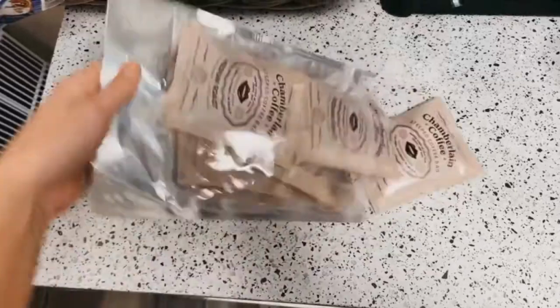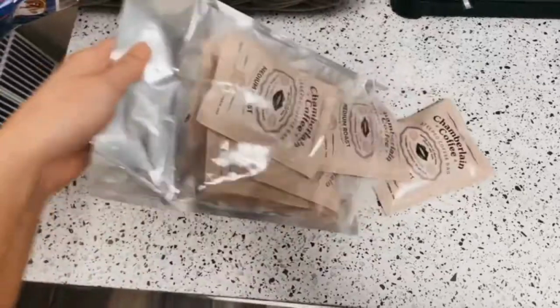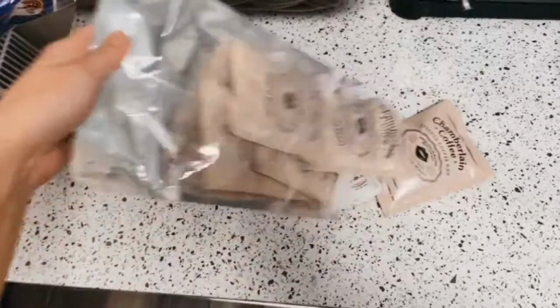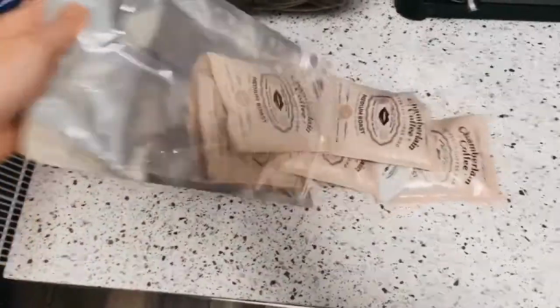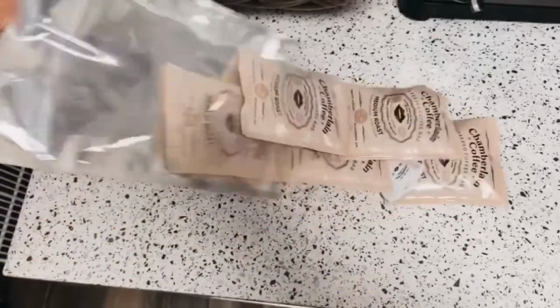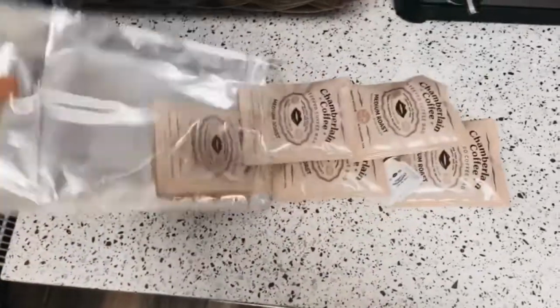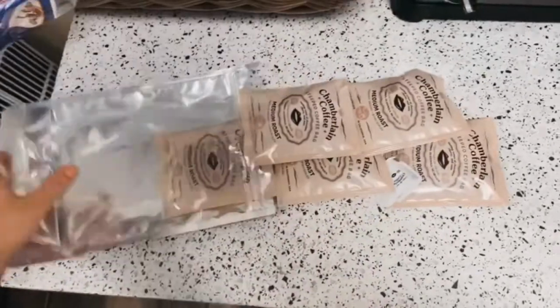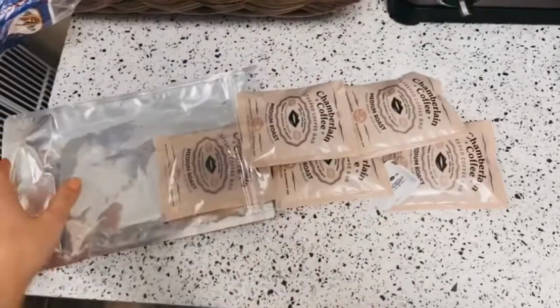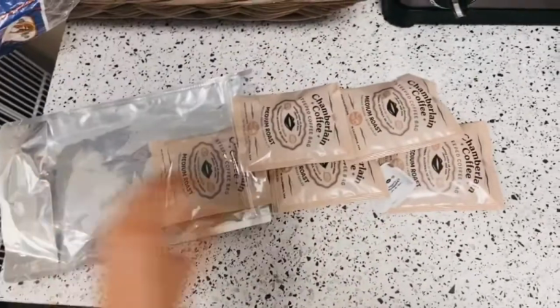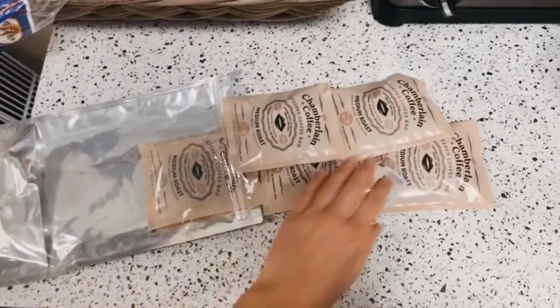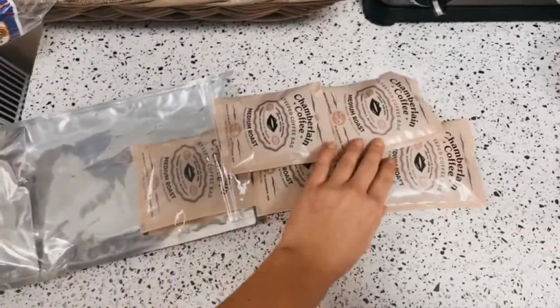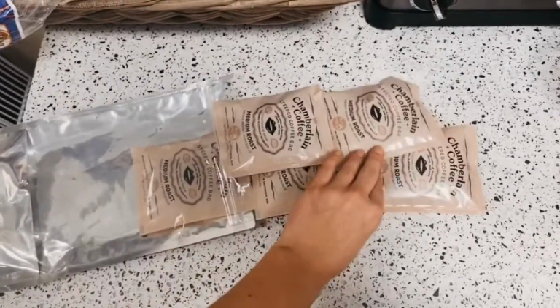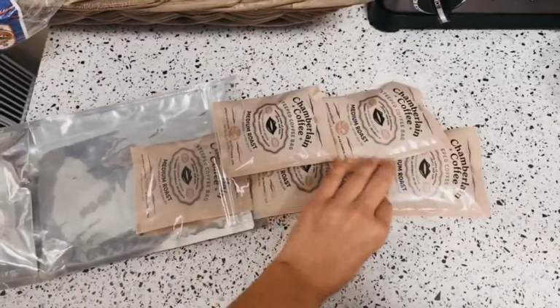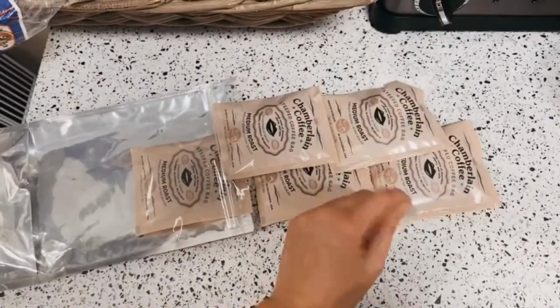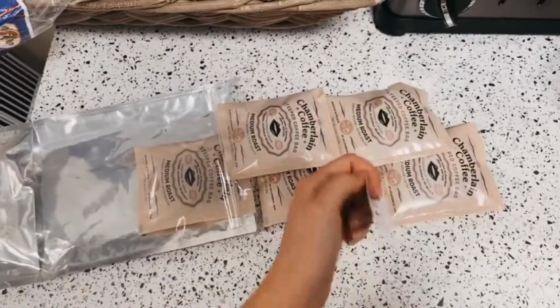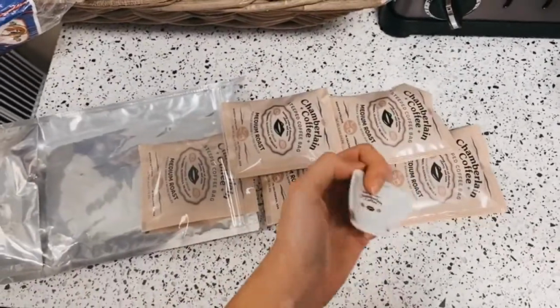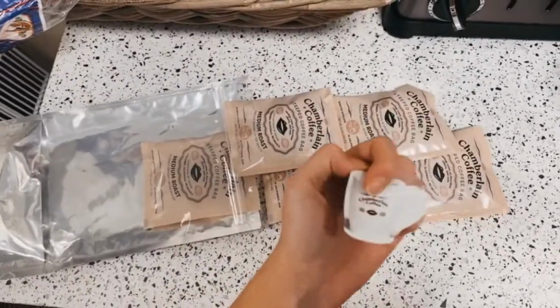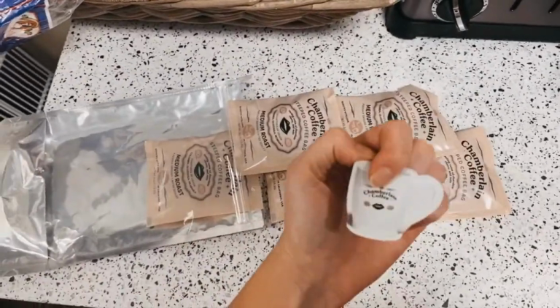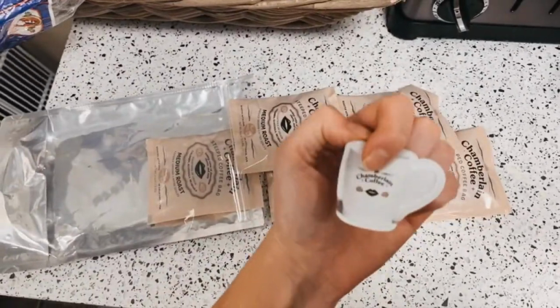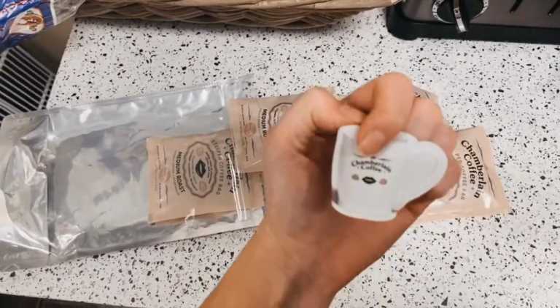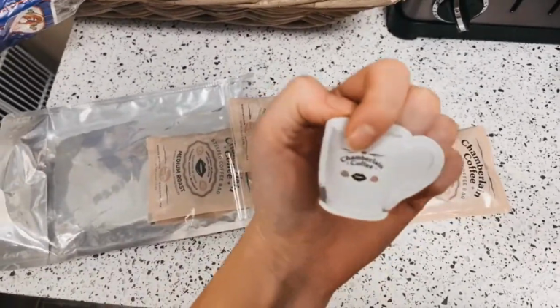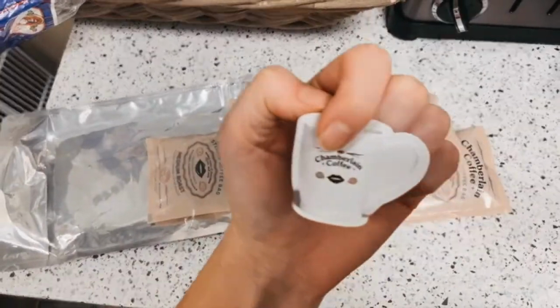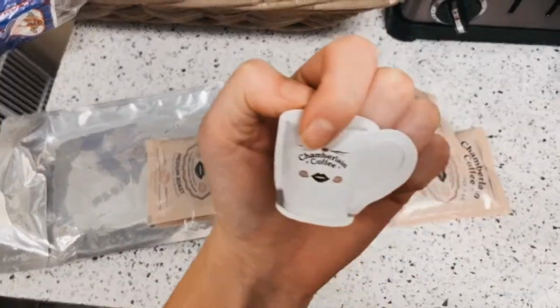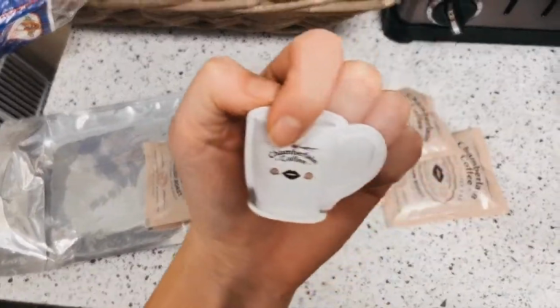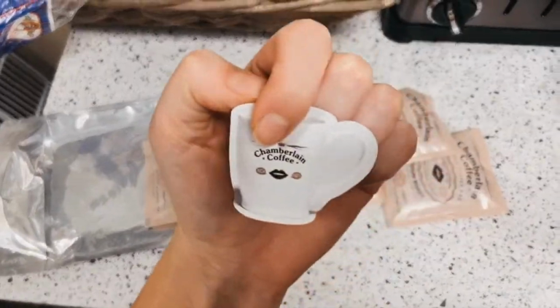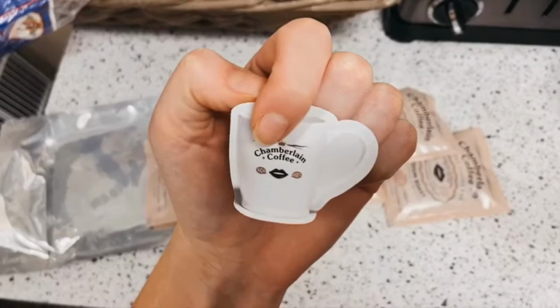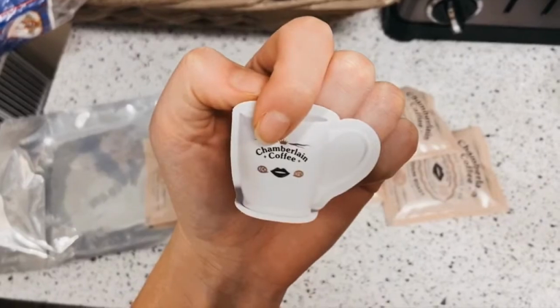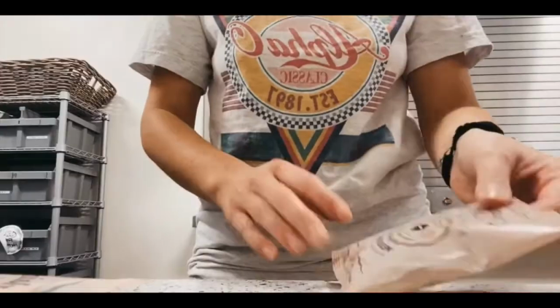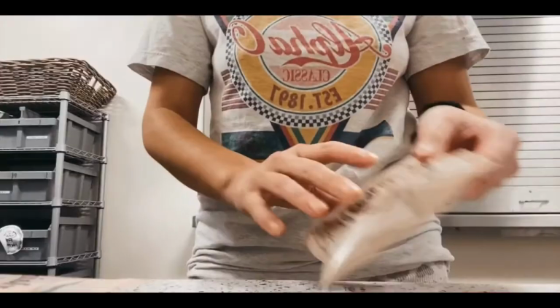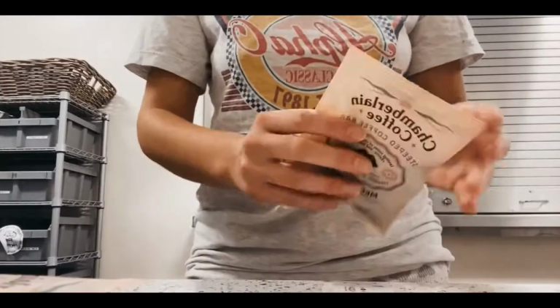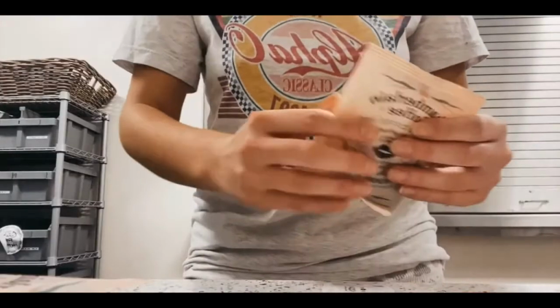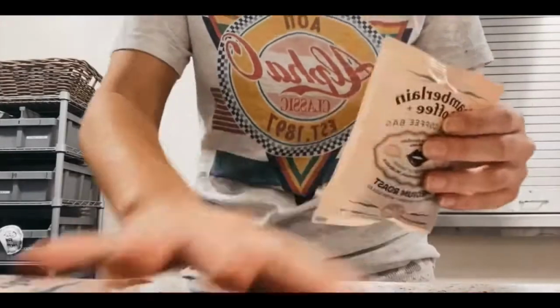Hi guys, welcome back to my channel. So today I'm going to be reviewing Emma Chamberlain's new coffee line, Chamberlain Coffee.